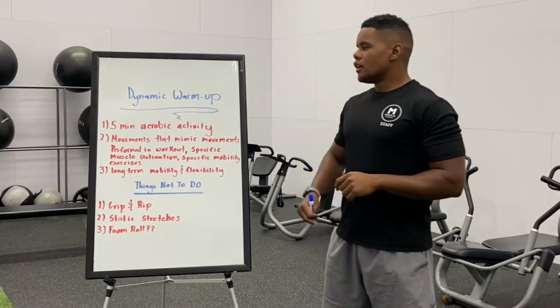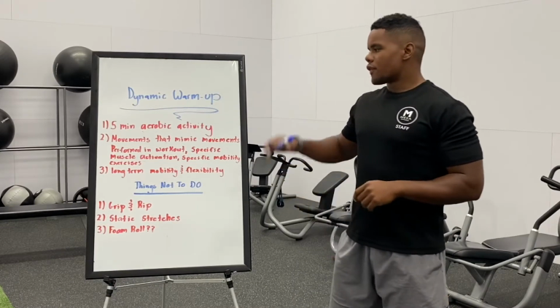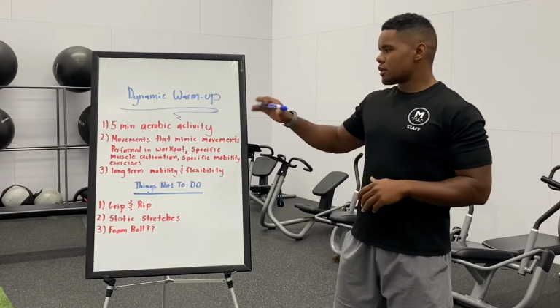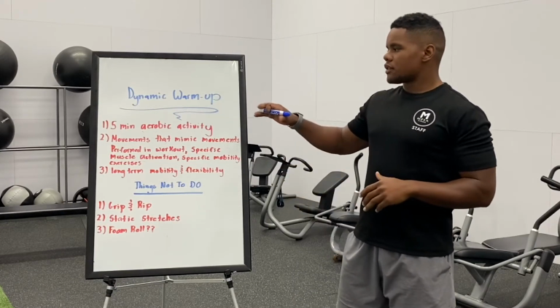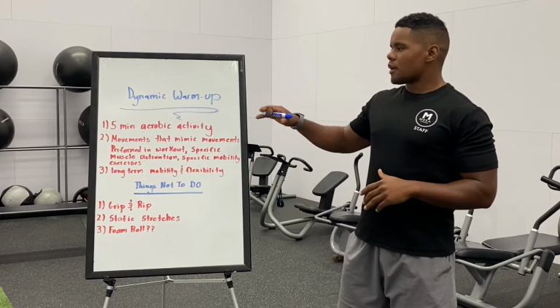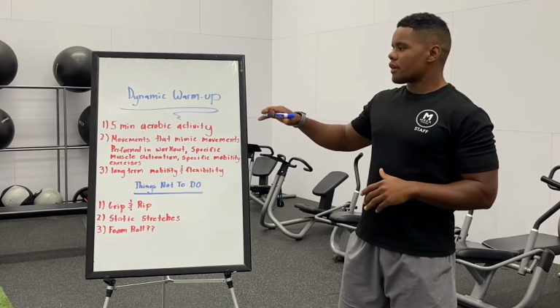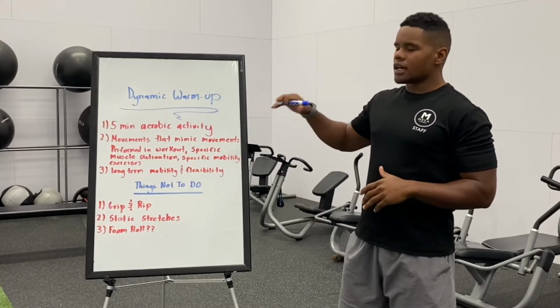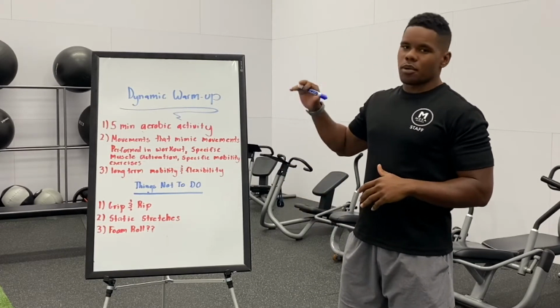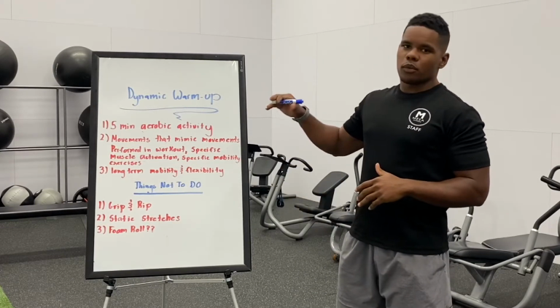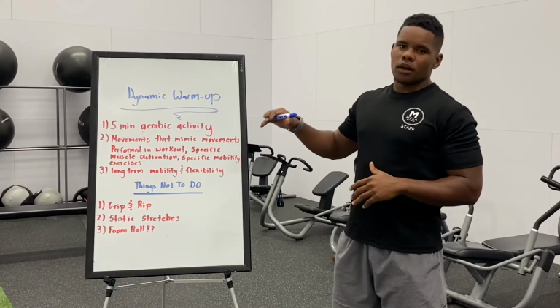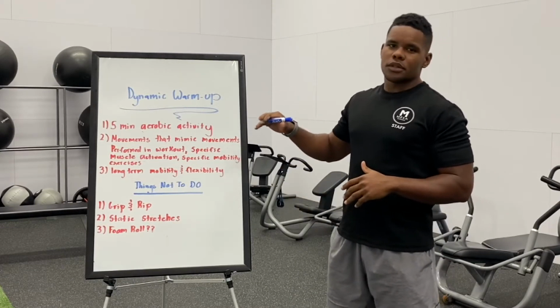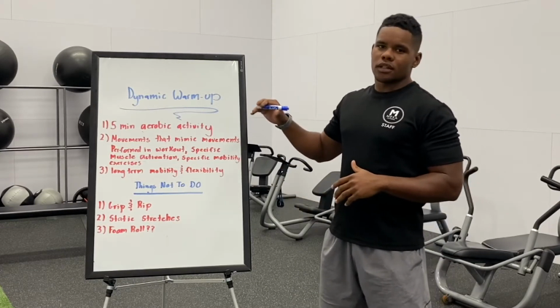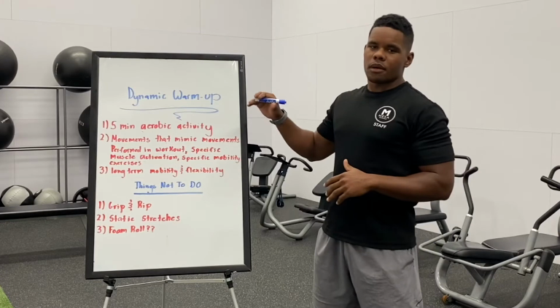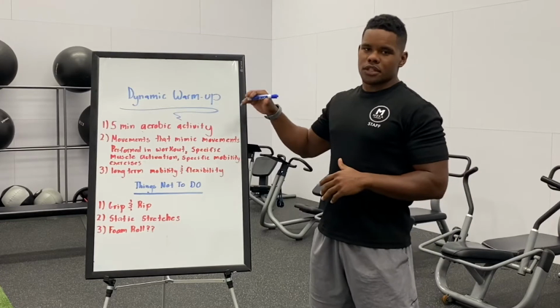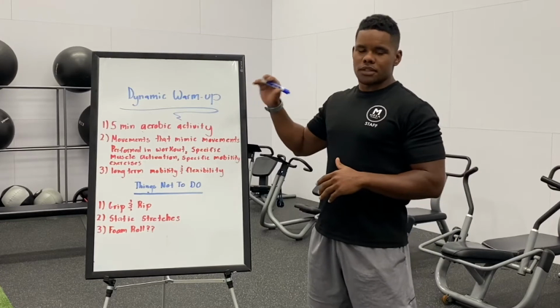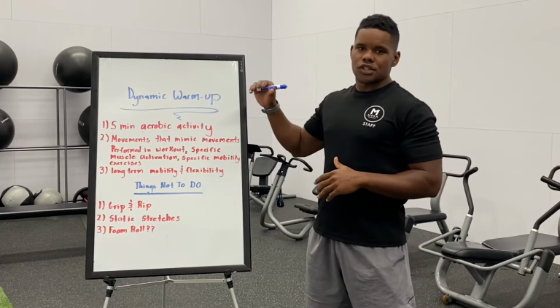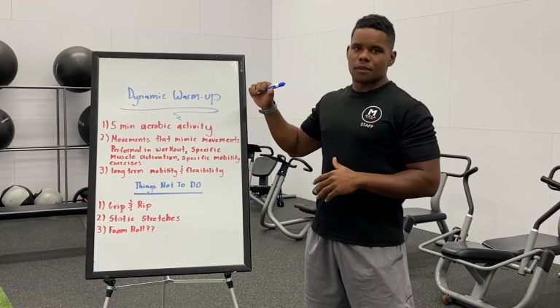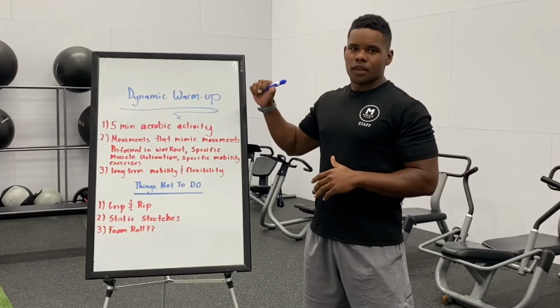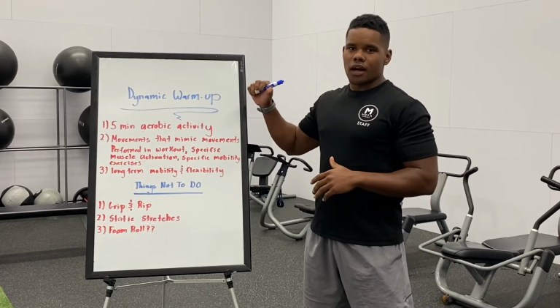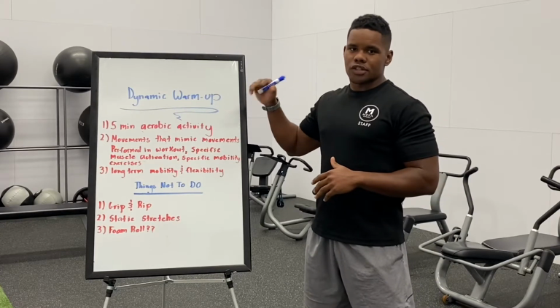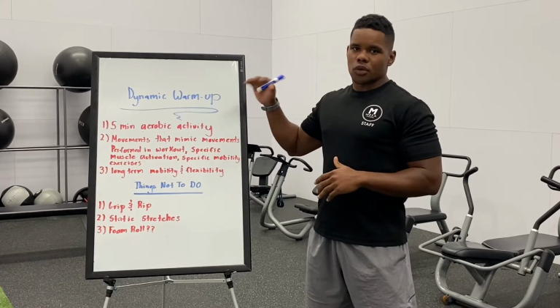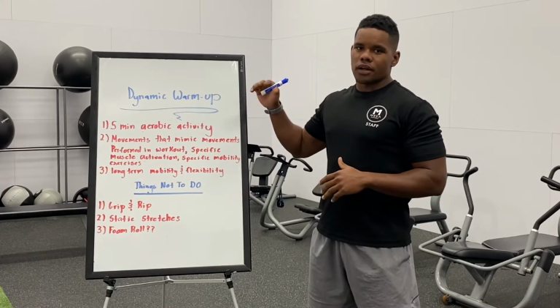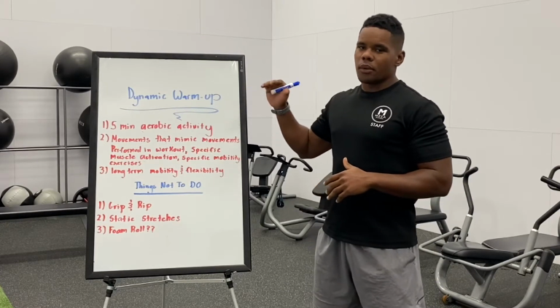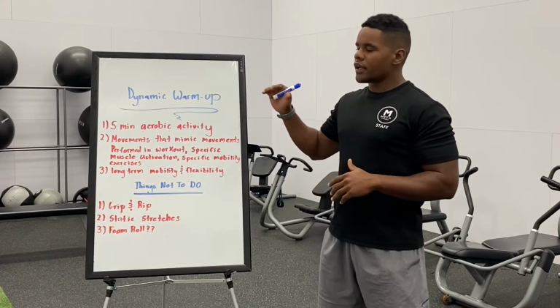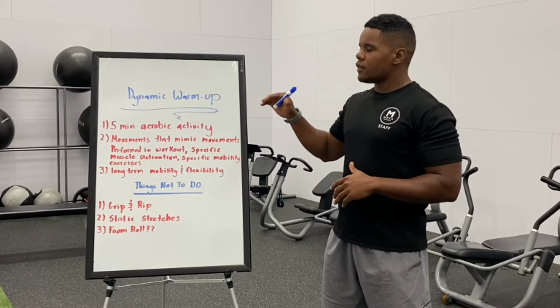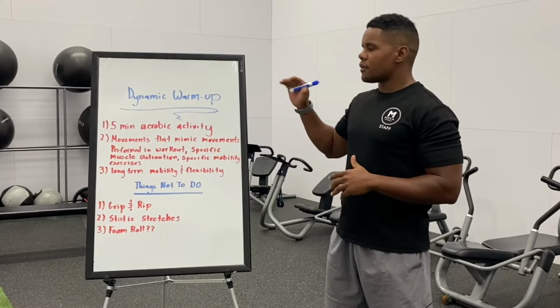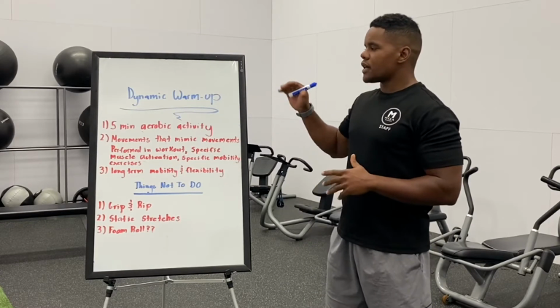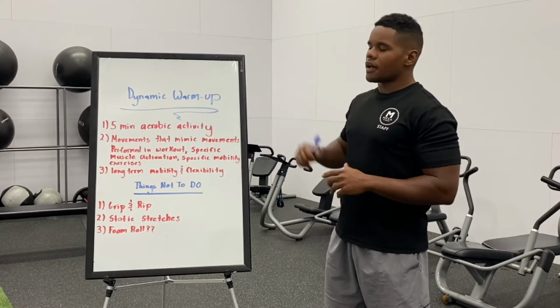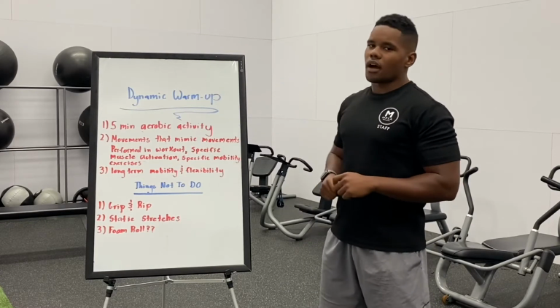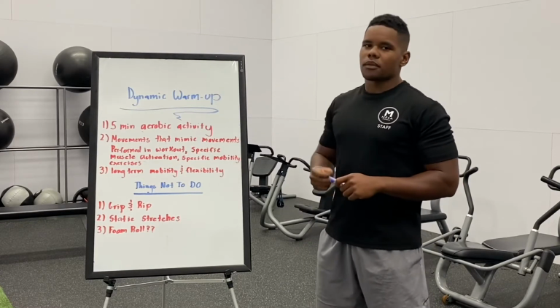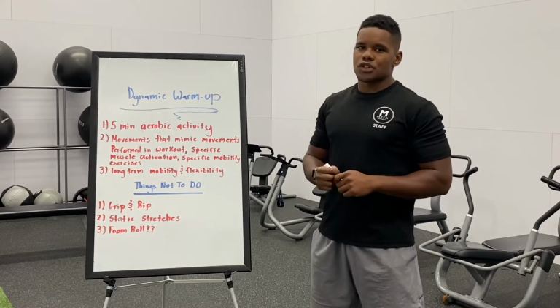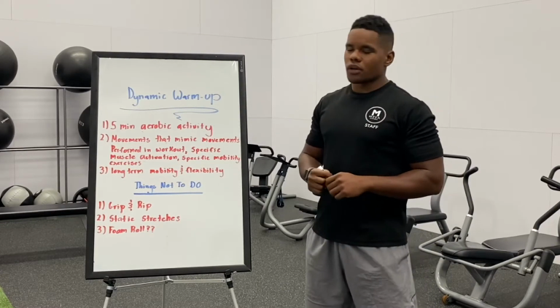The first thing we're going to talk about is how to properly warm up. We see a lot of members come into the gym and start to work out, so we want to give you some advice about how to optimize your workout.